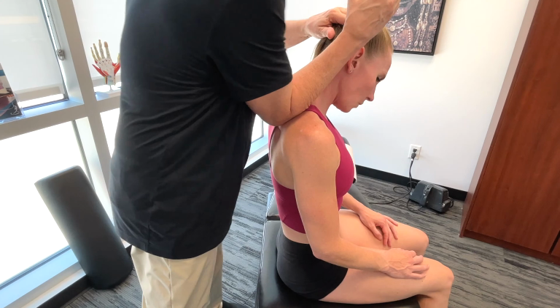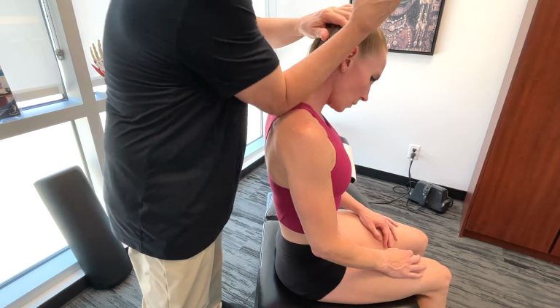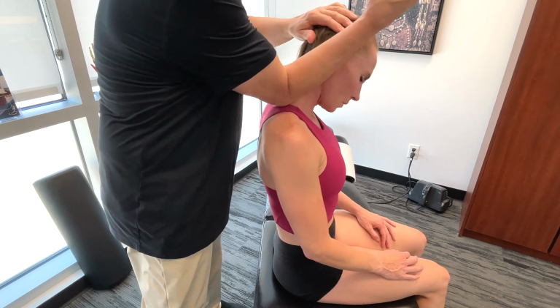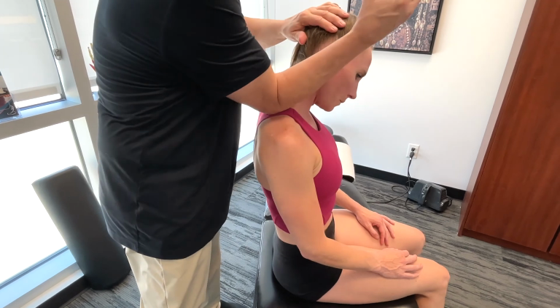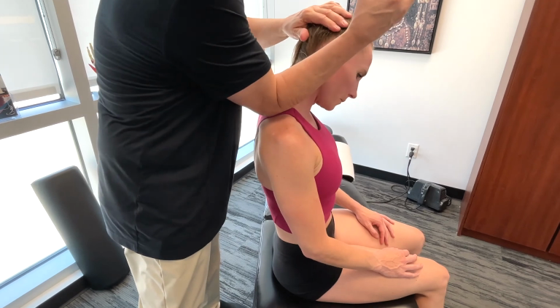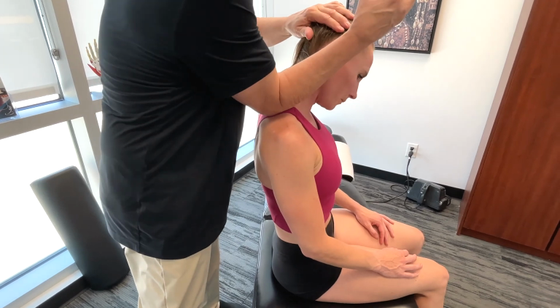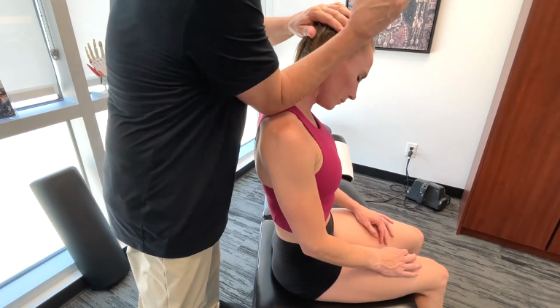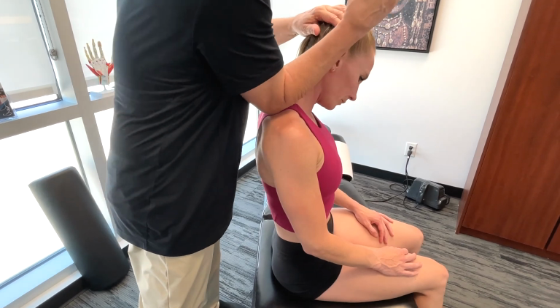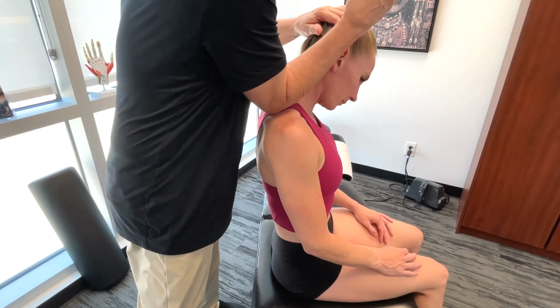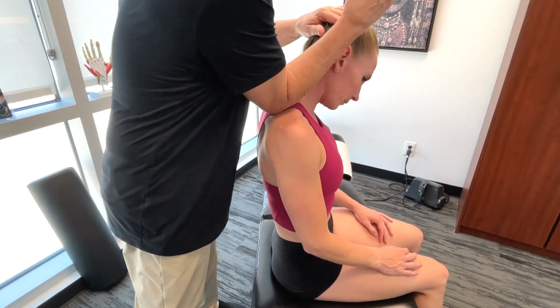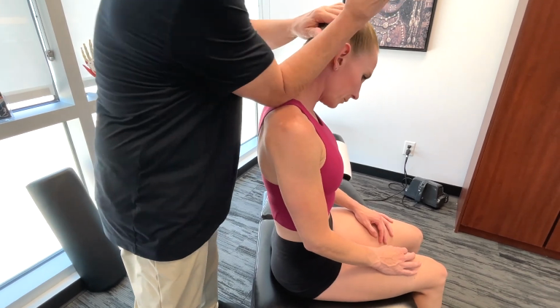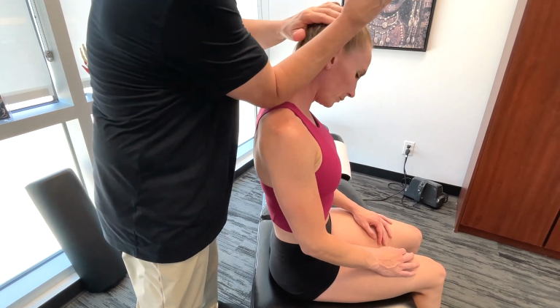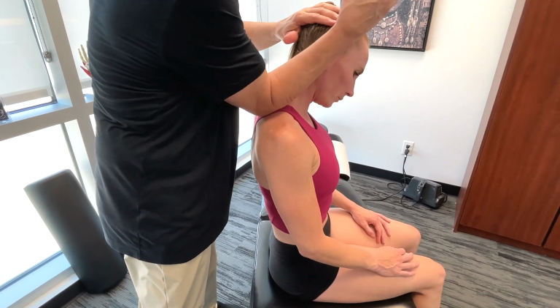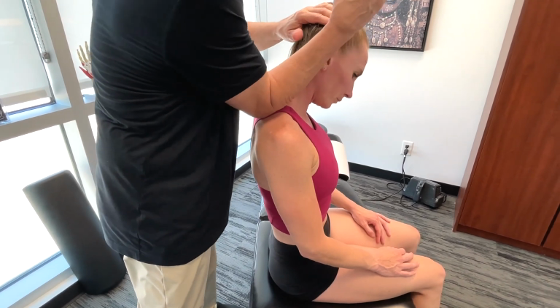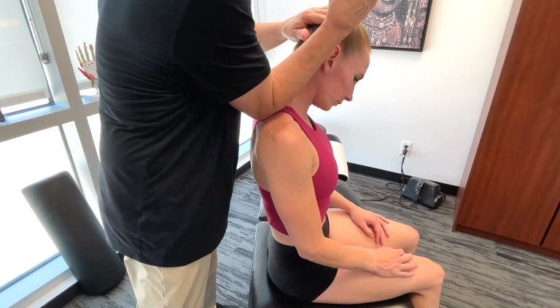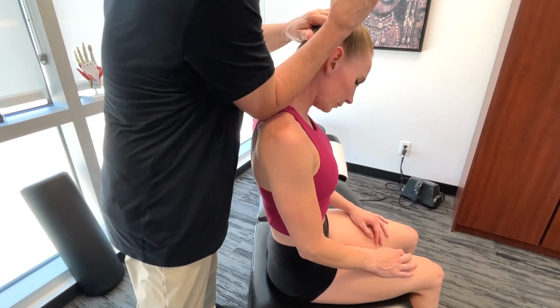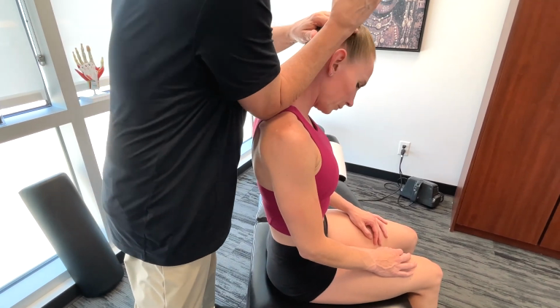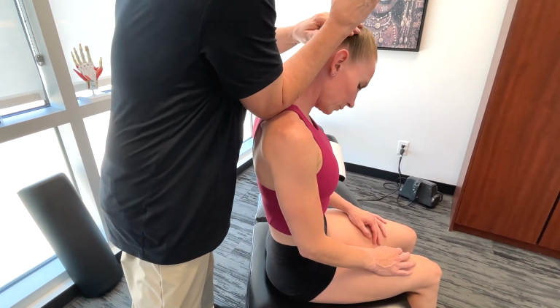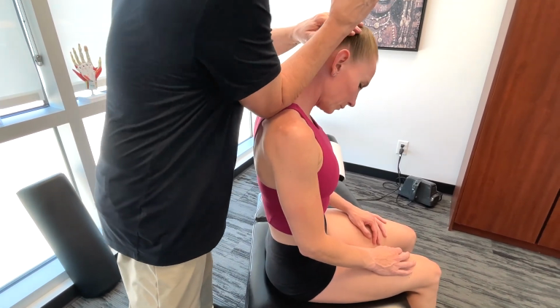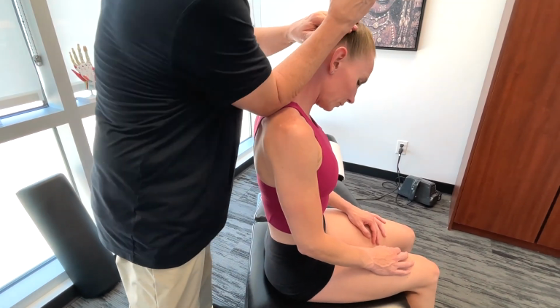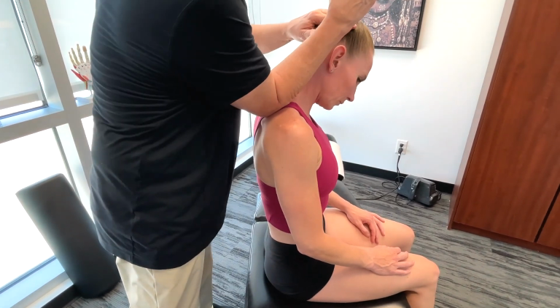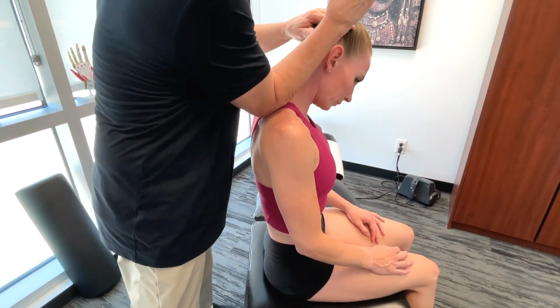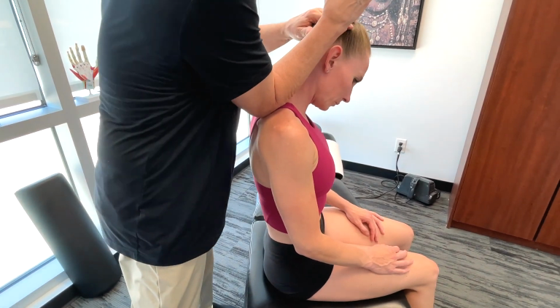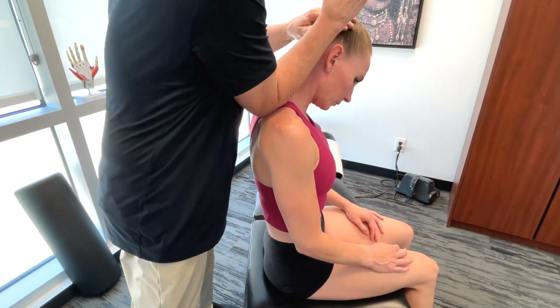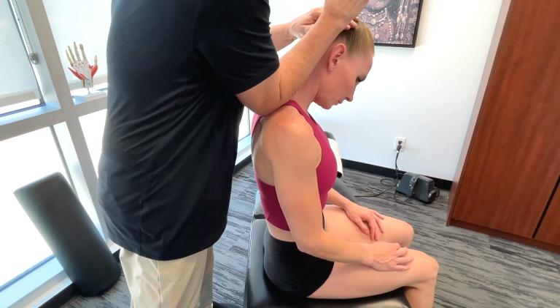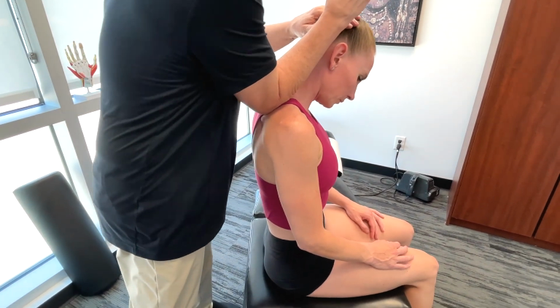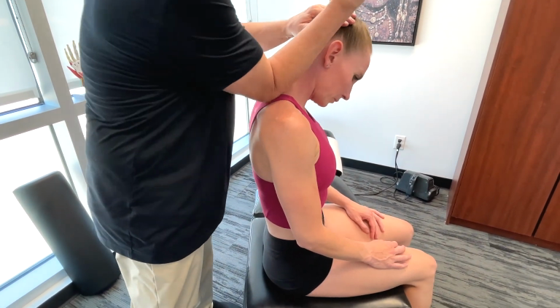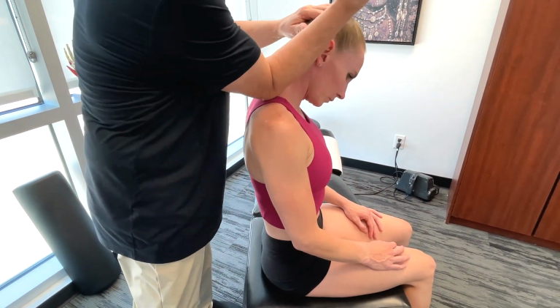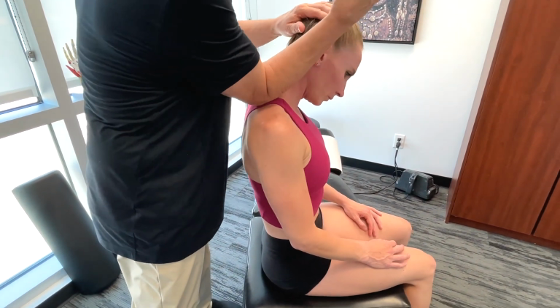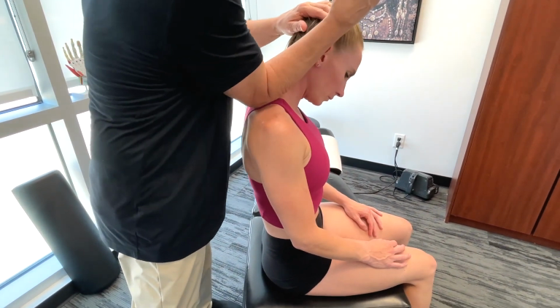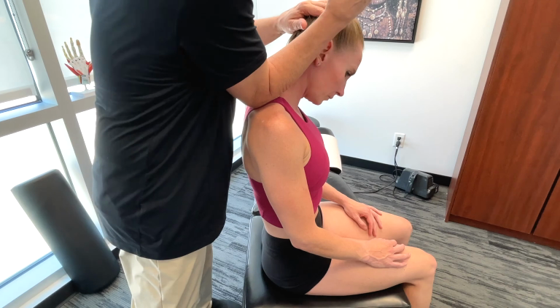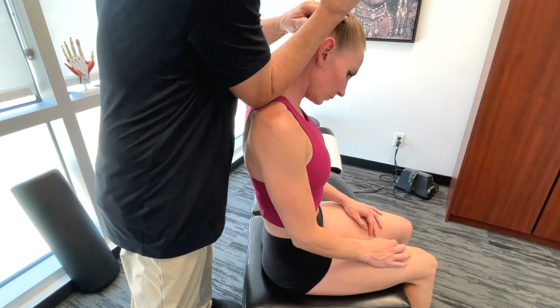Even though it may not be a primary player, it works with the rhomboids and the rotator cuff to stabilize the scapula.